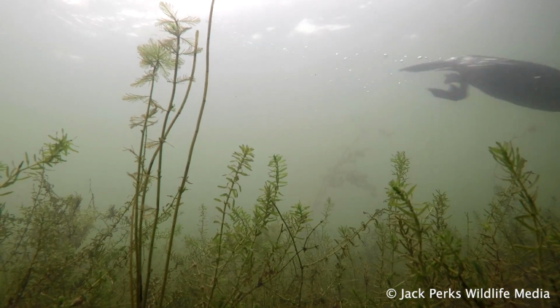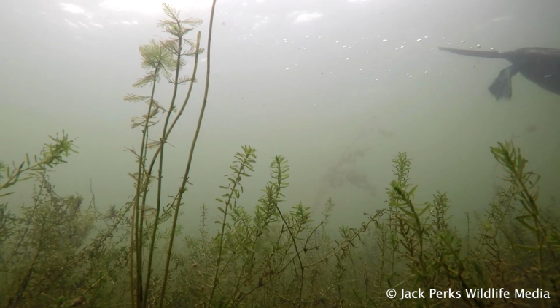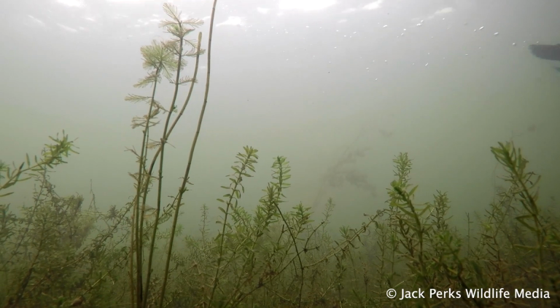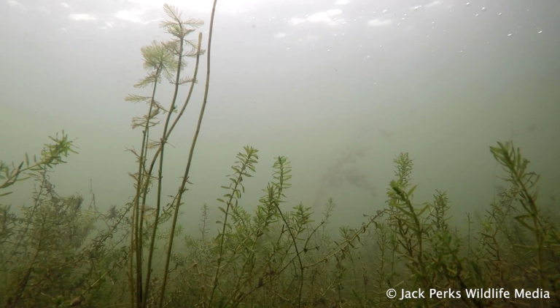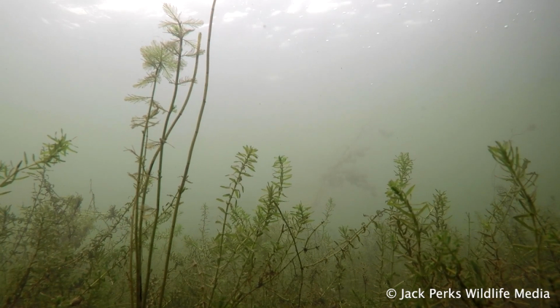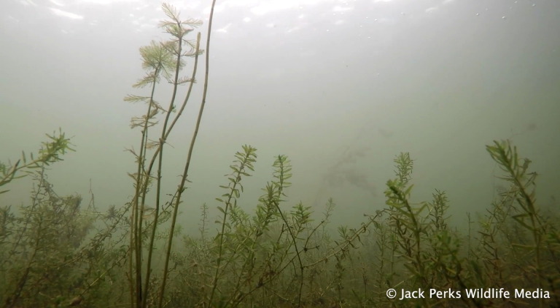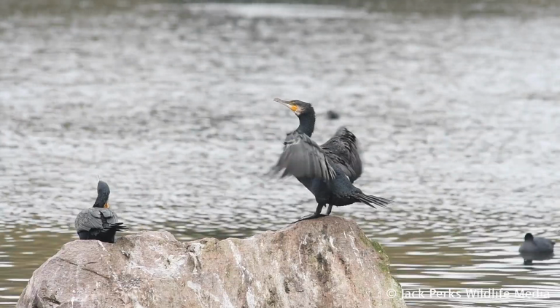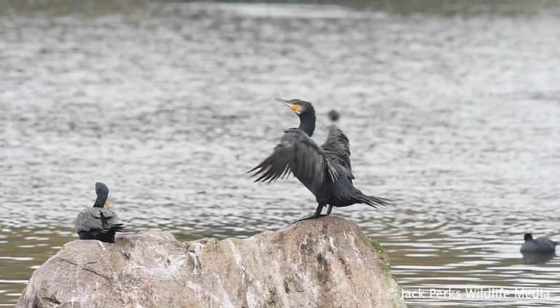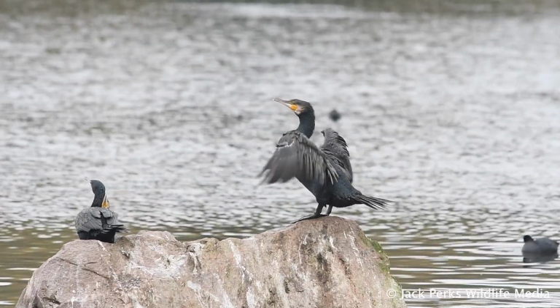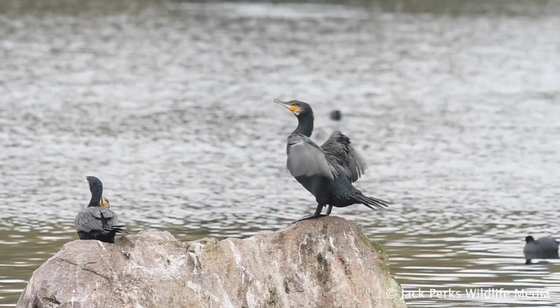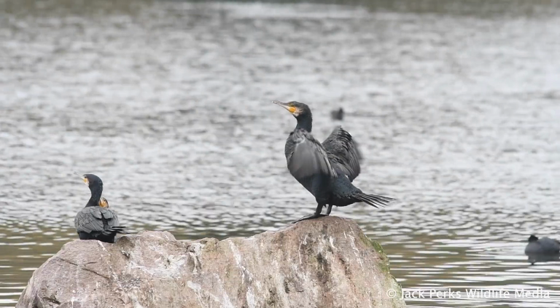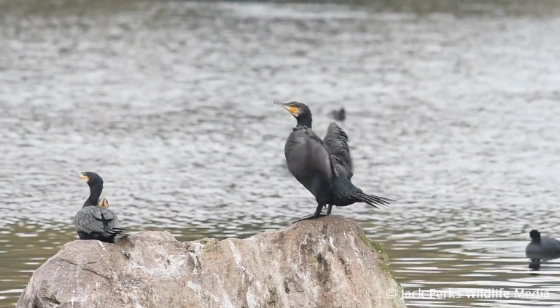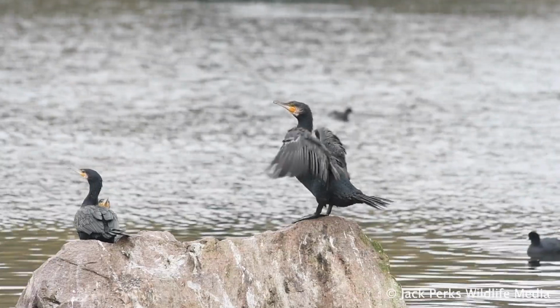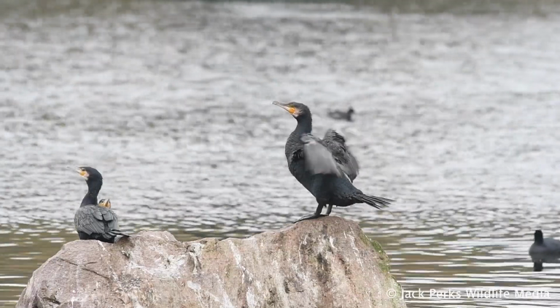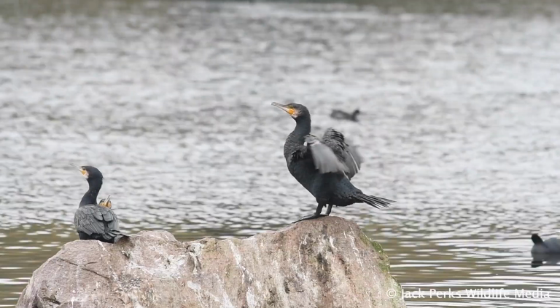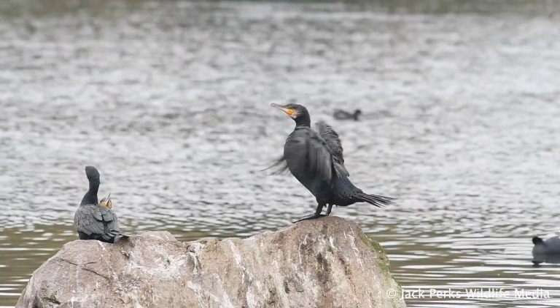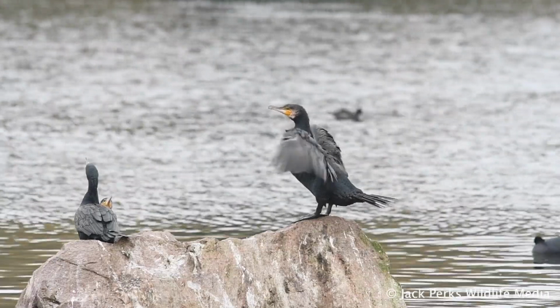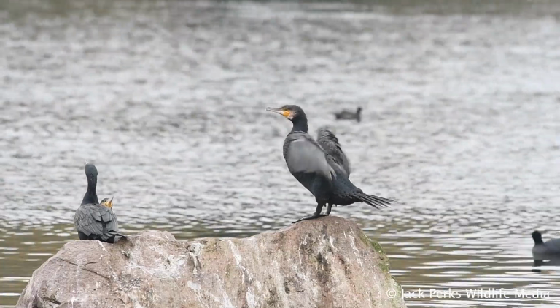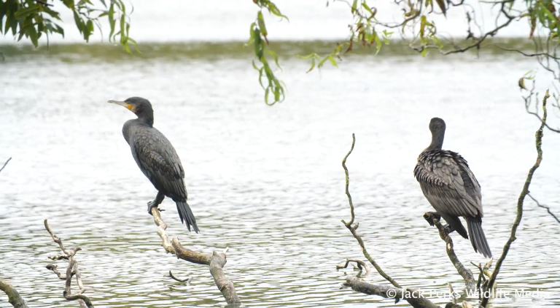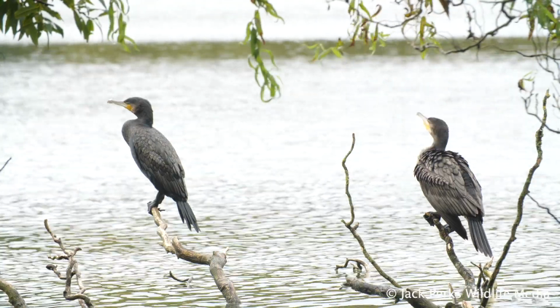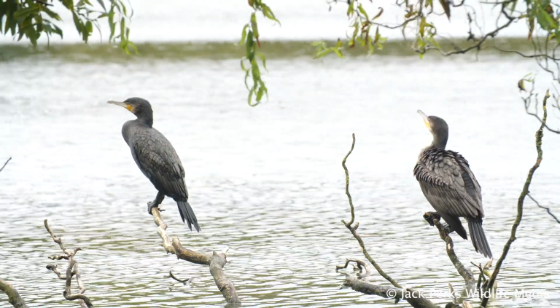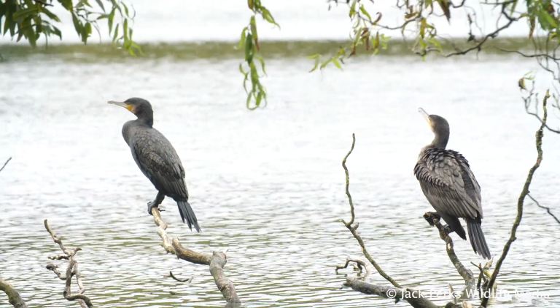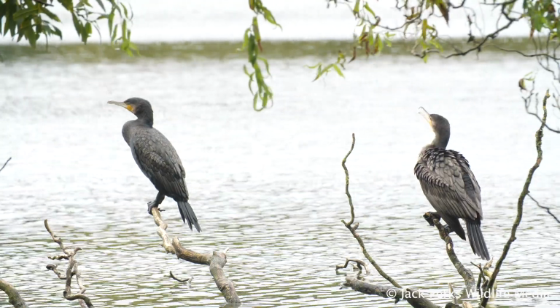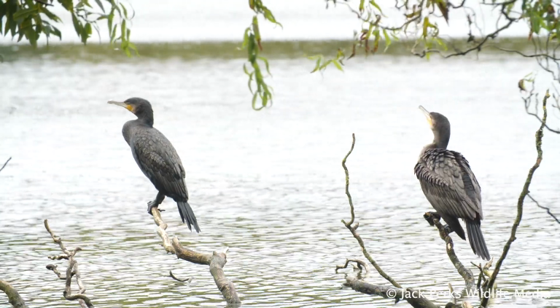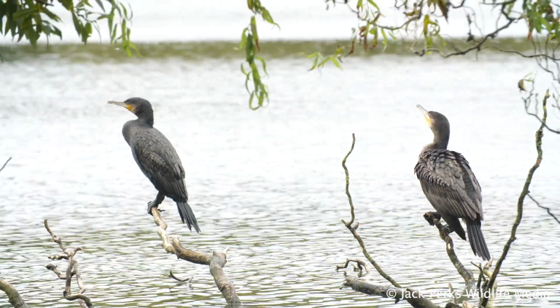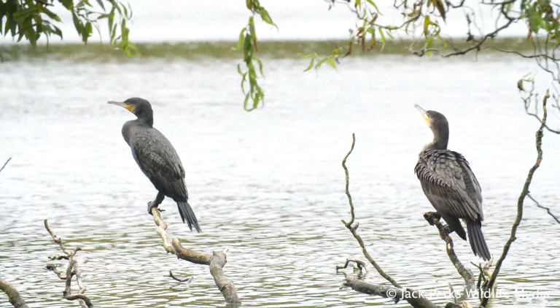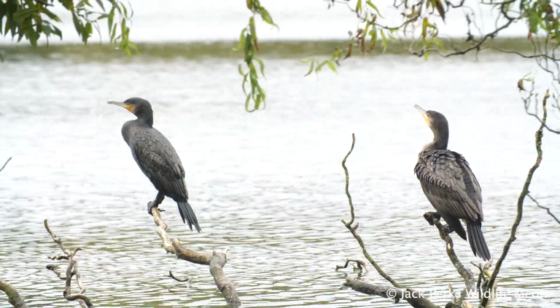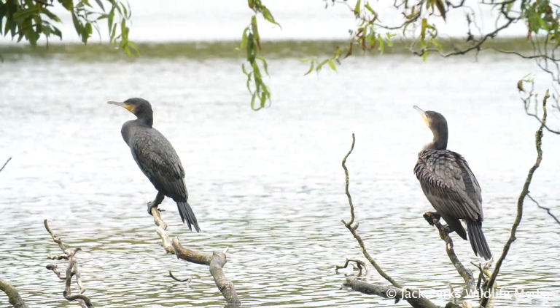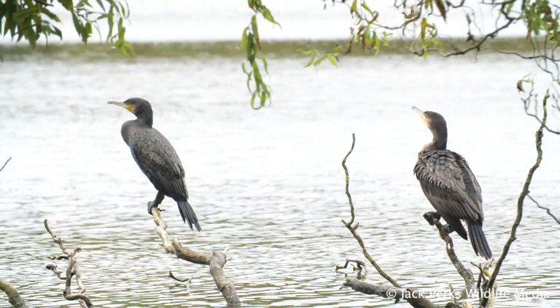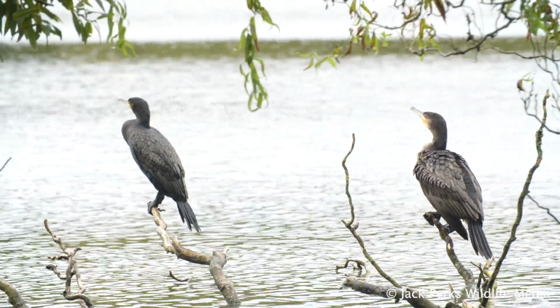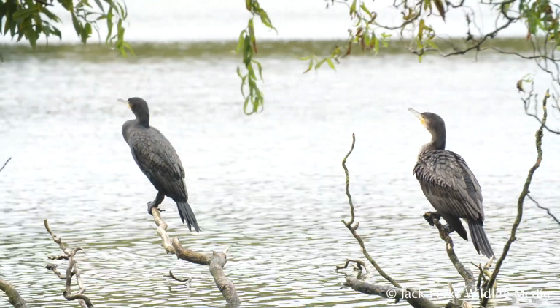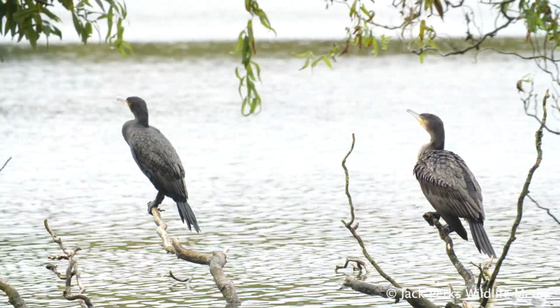Cormorants nest on low cliffs around the coastline or in colonies around trees on lakes and flooded gravel pits.